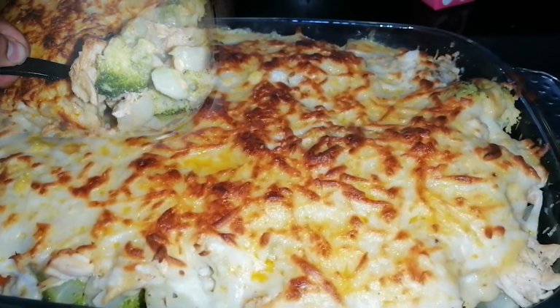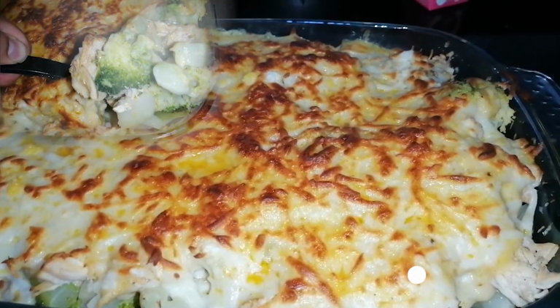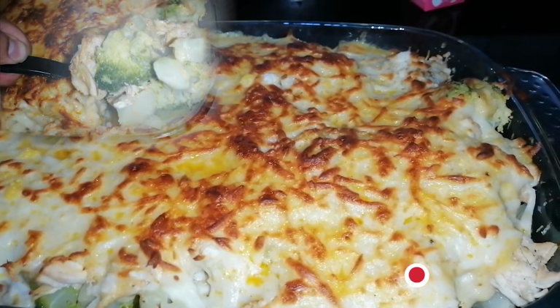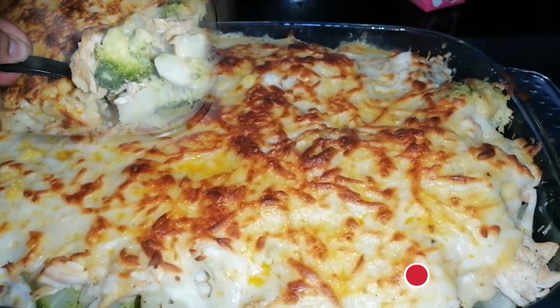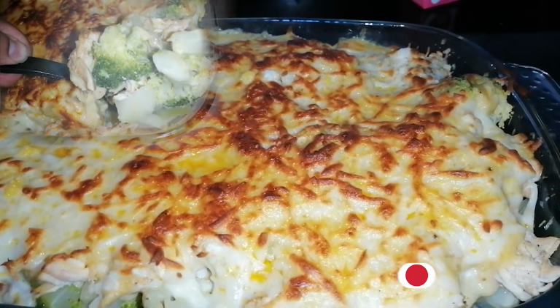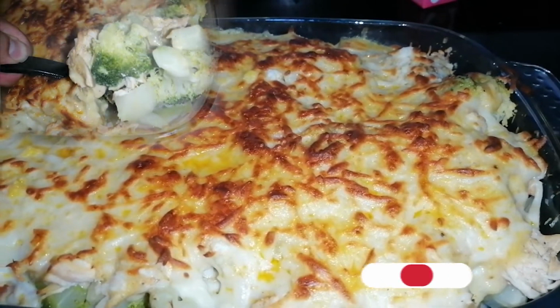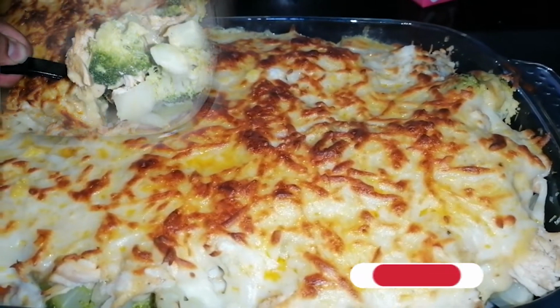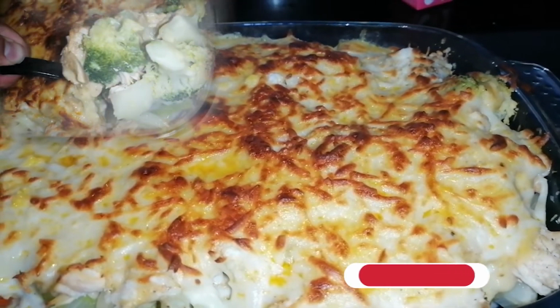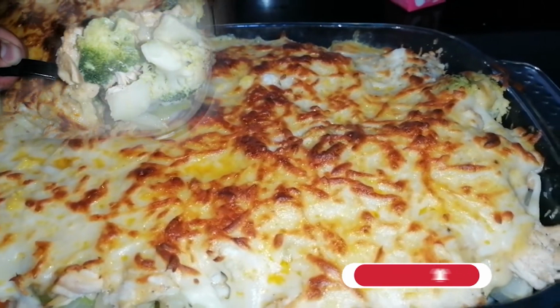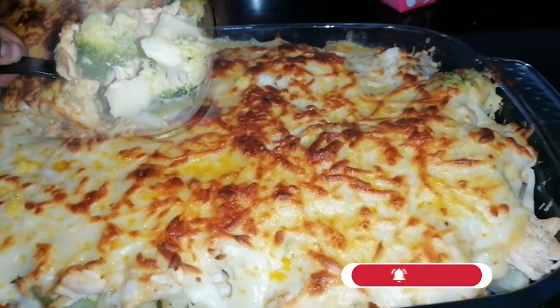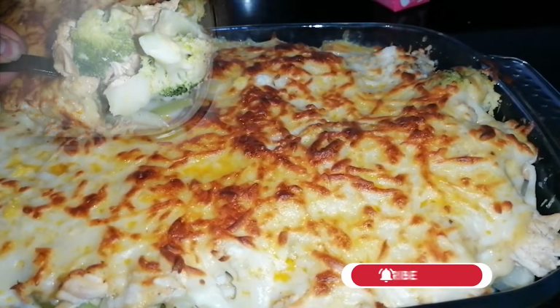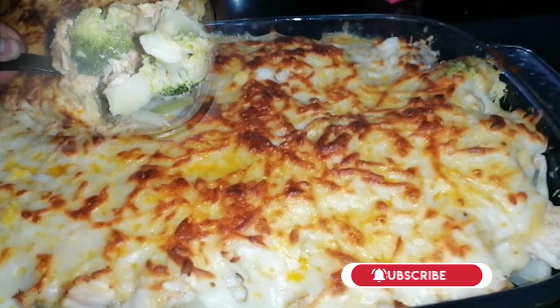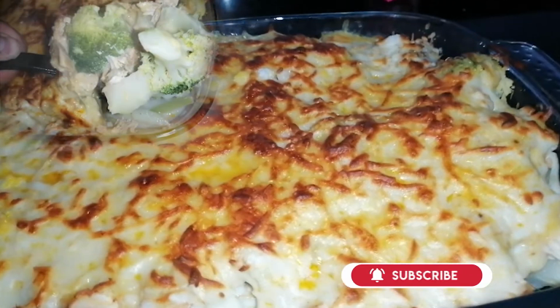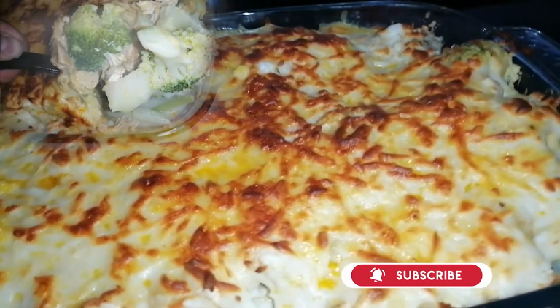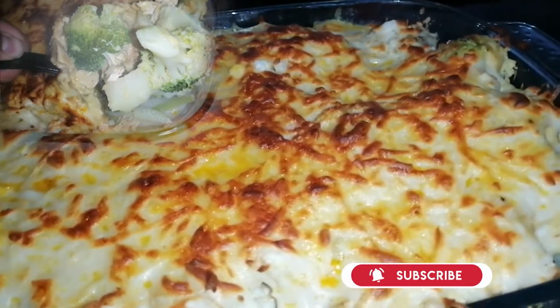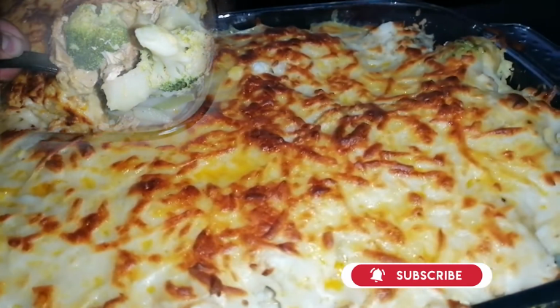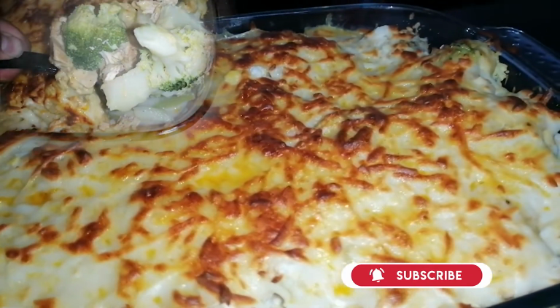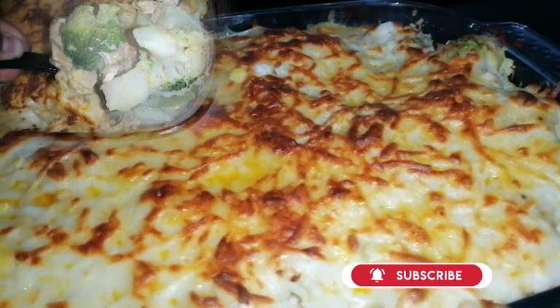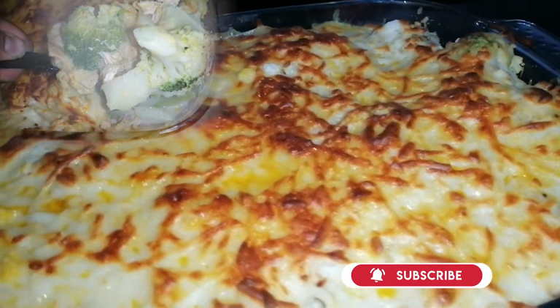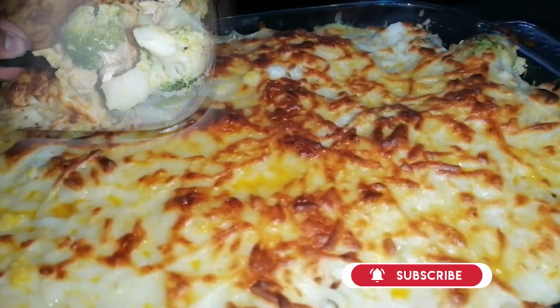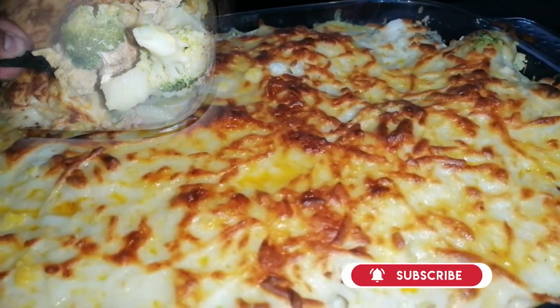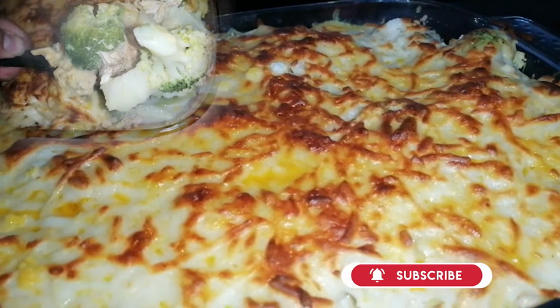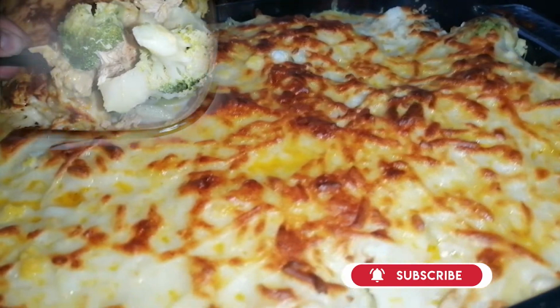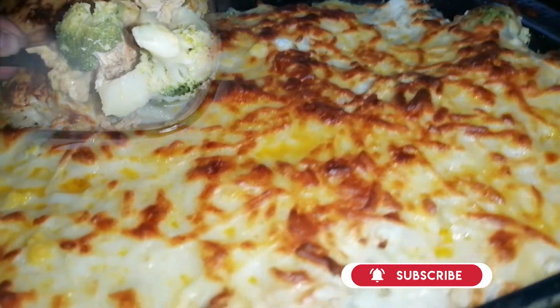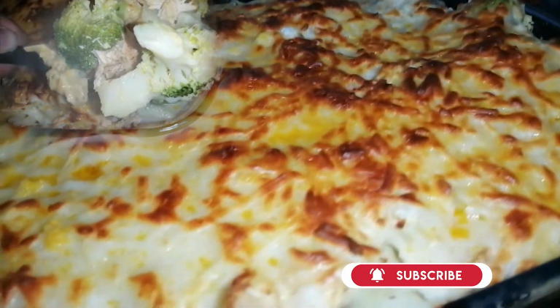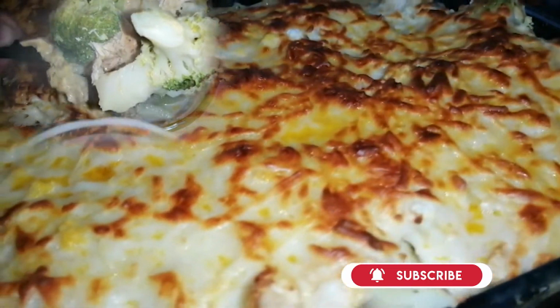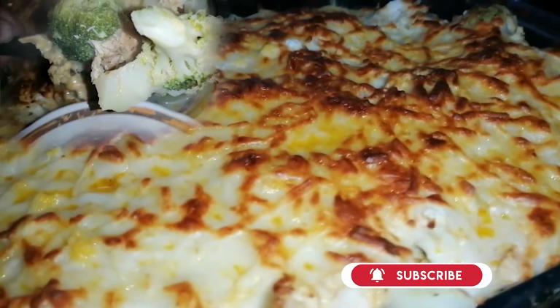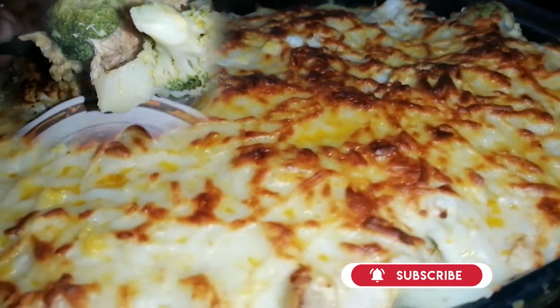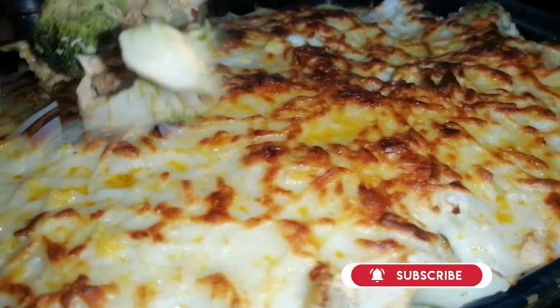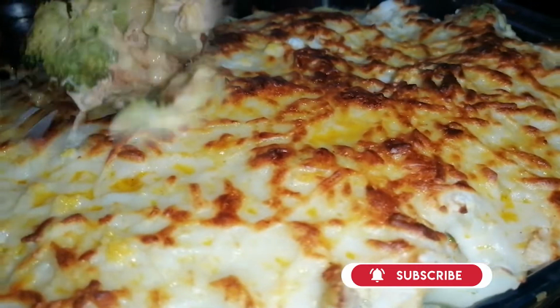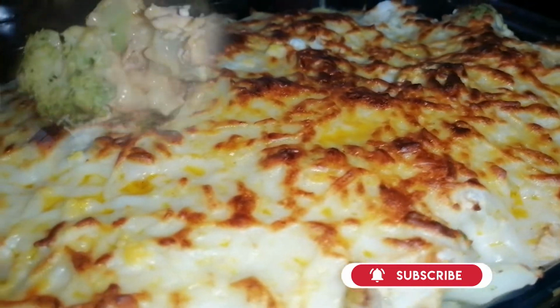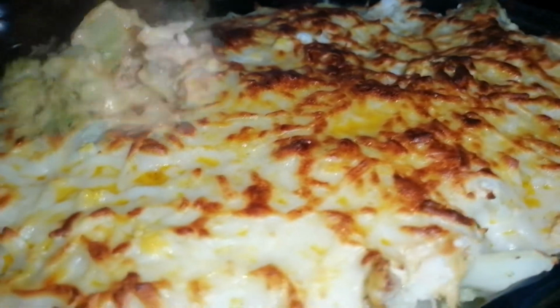Hi everyone, welcome to our new recipe for today: the creamy chicken broccoli.